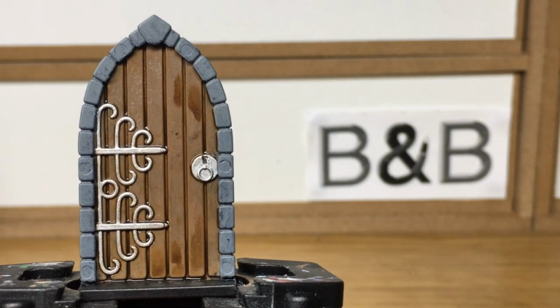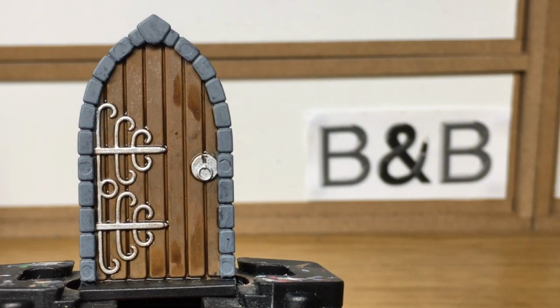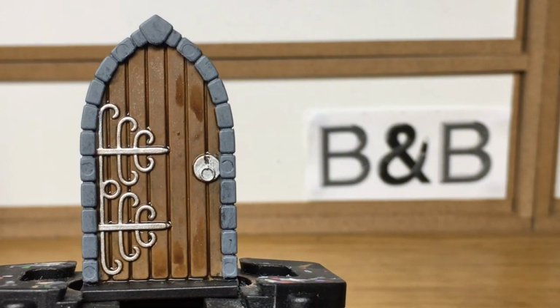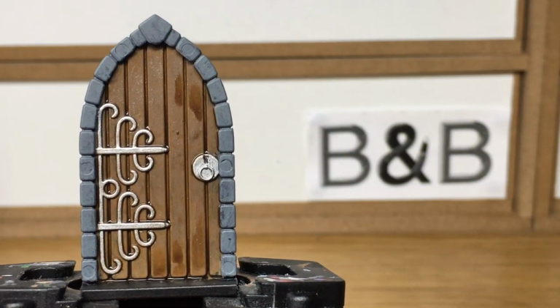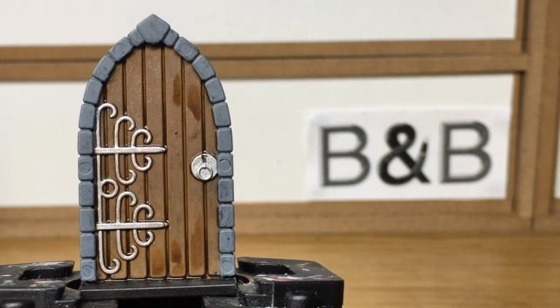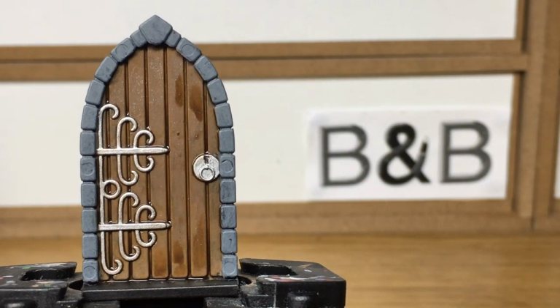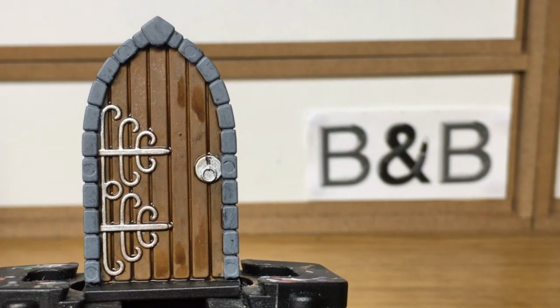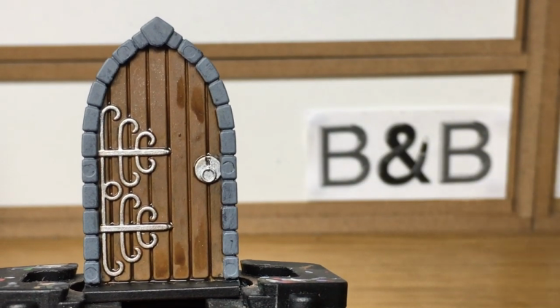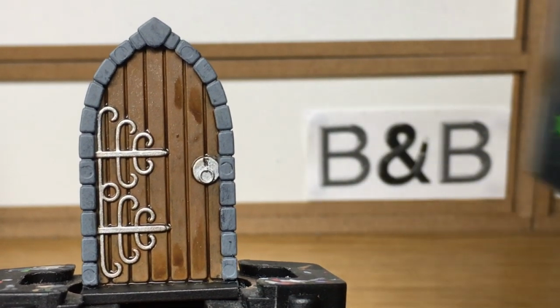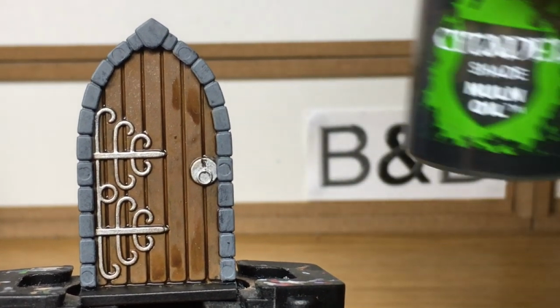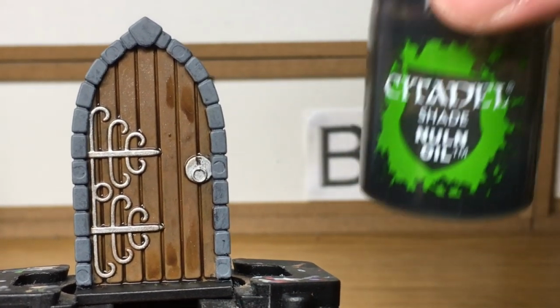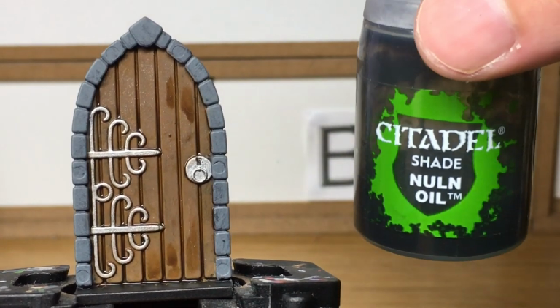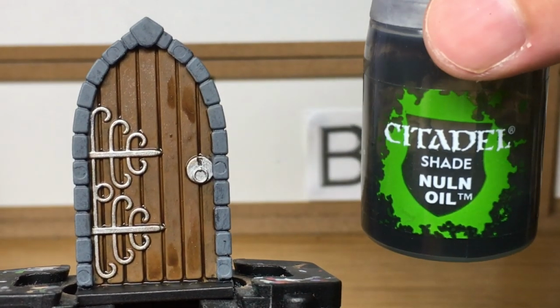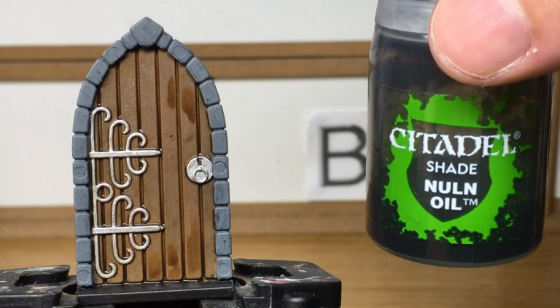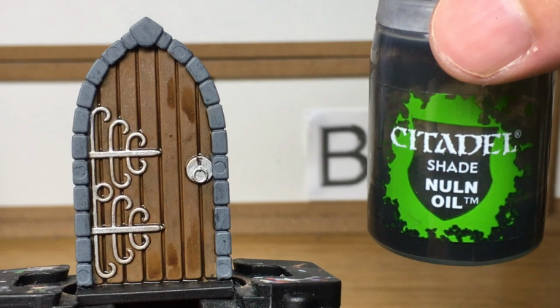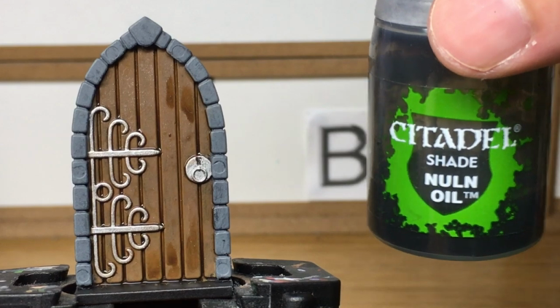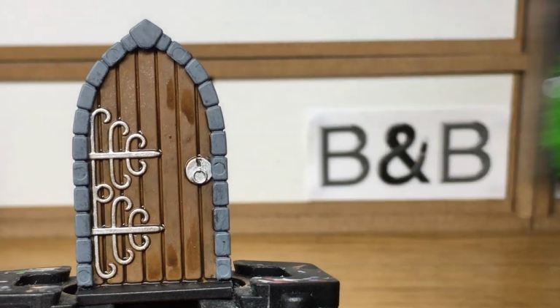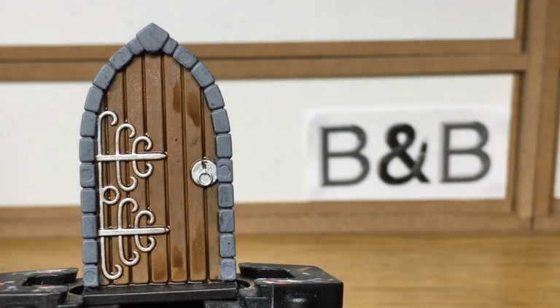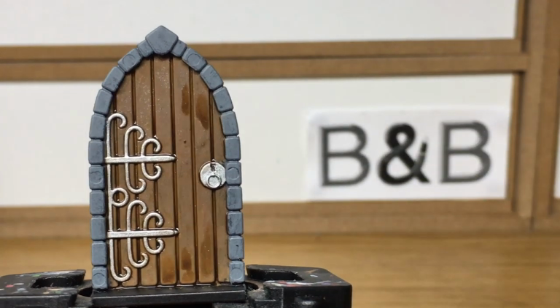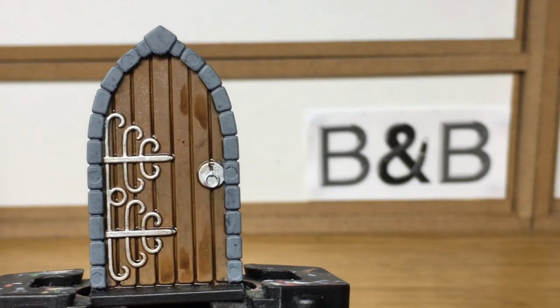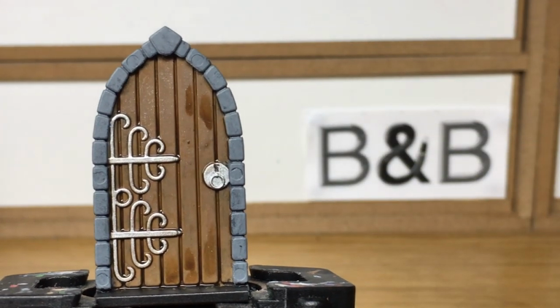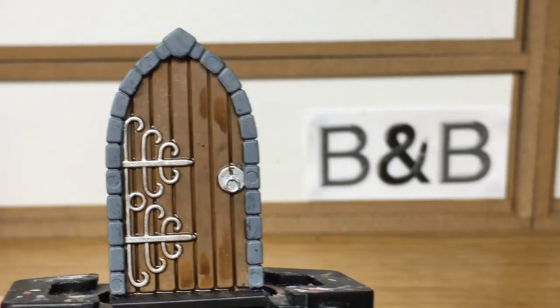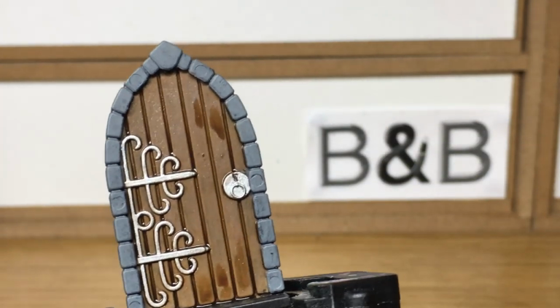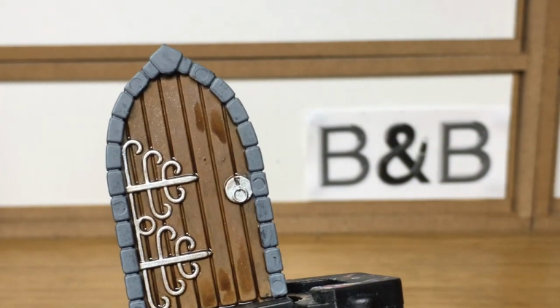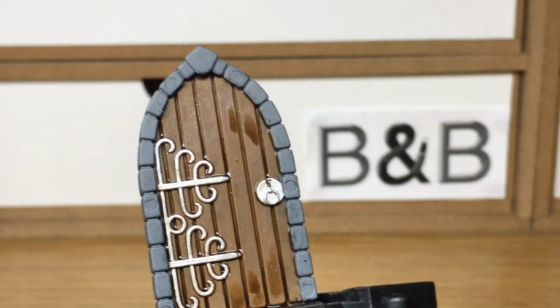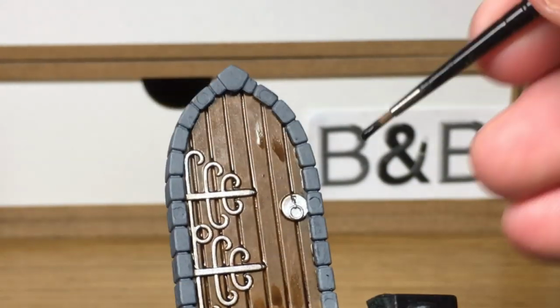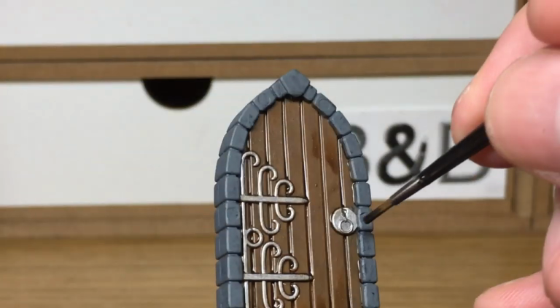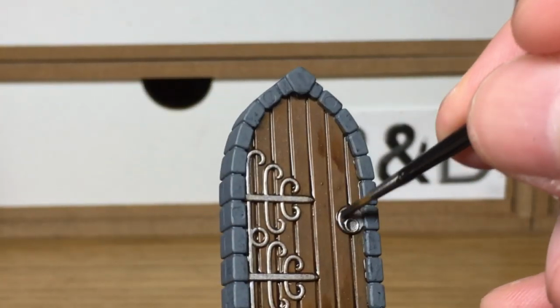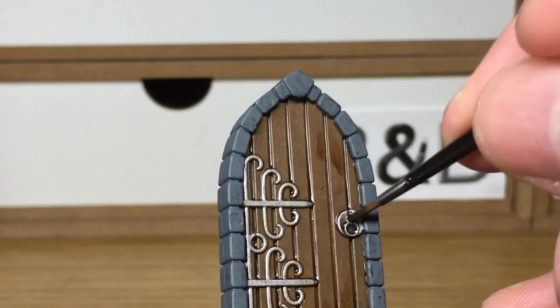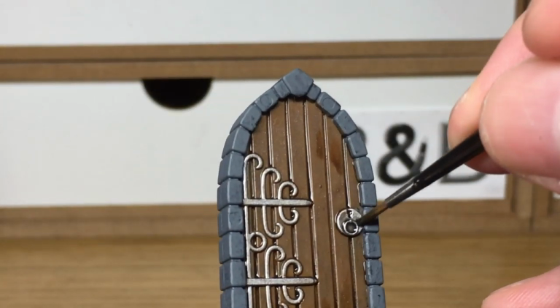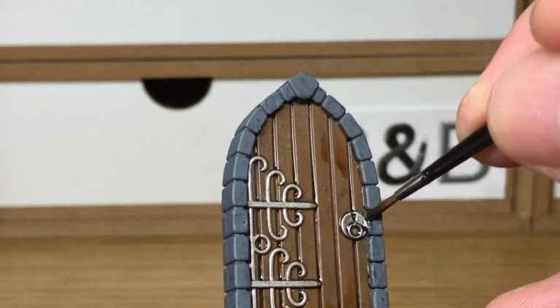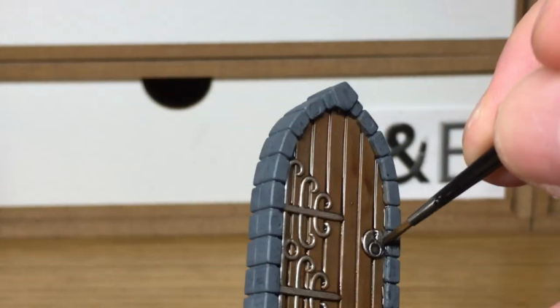Now we're going to be using Citadel Nuln Oil. We're going to use this to shade all the brickwork and all the metallics.